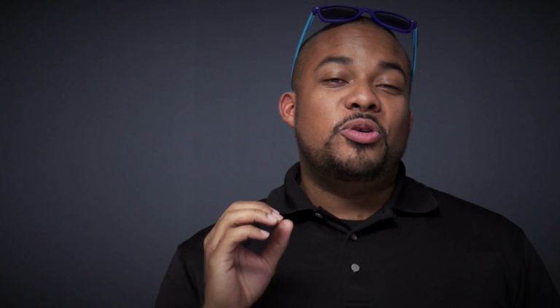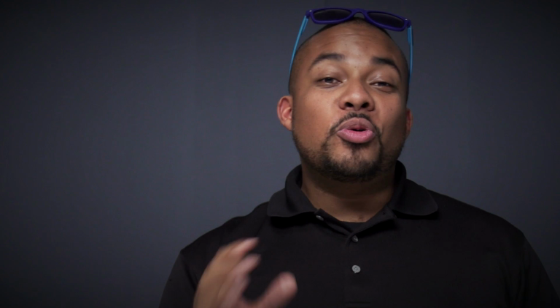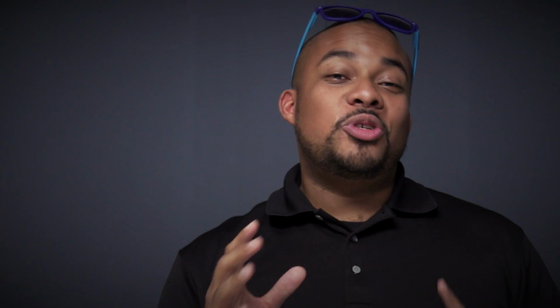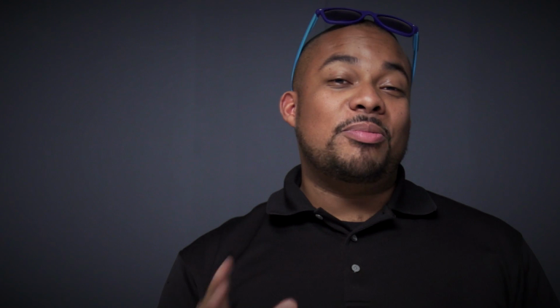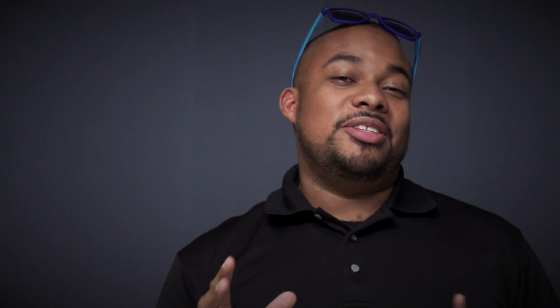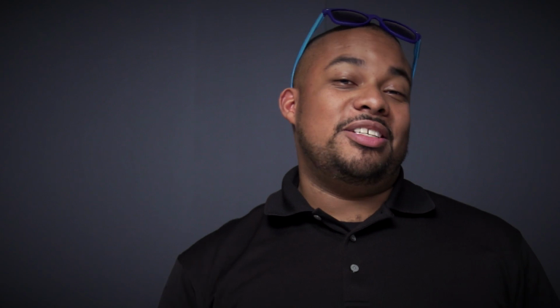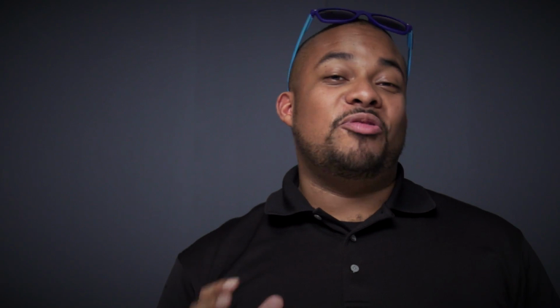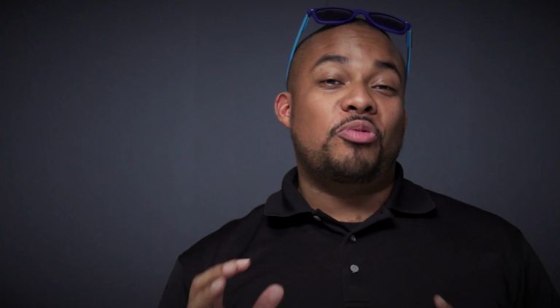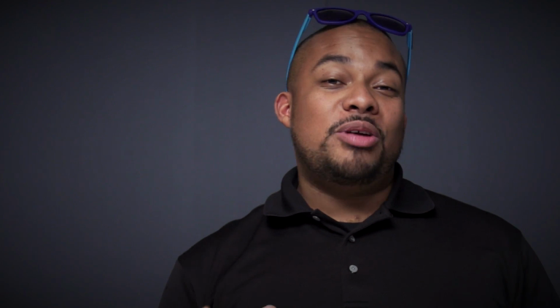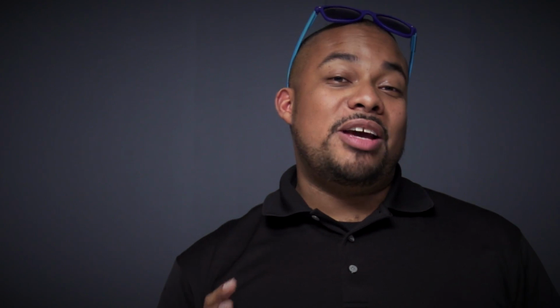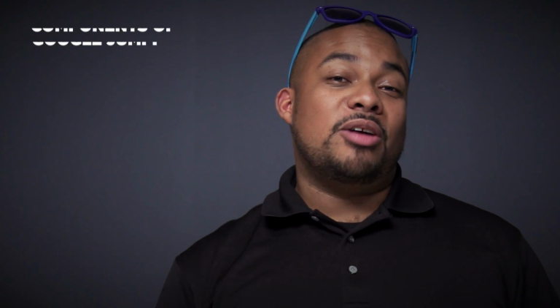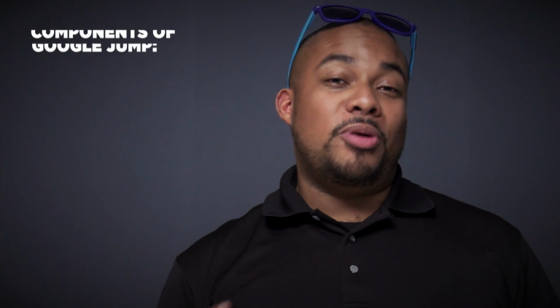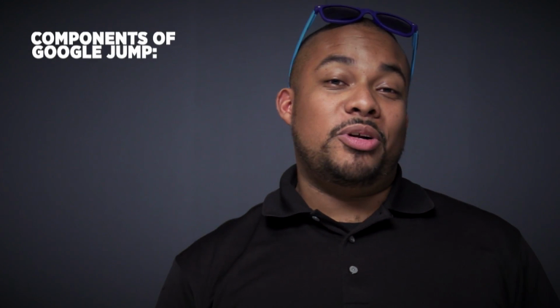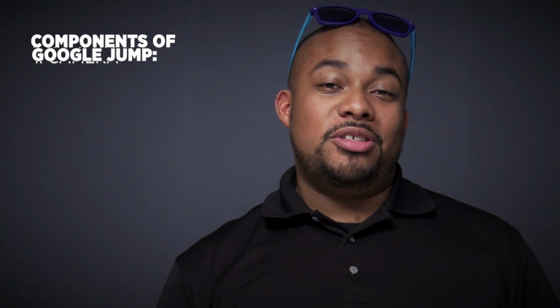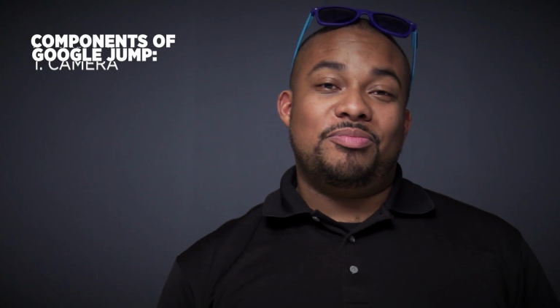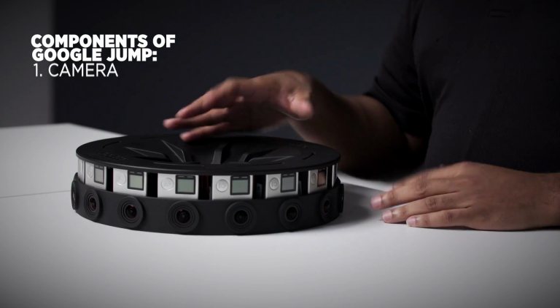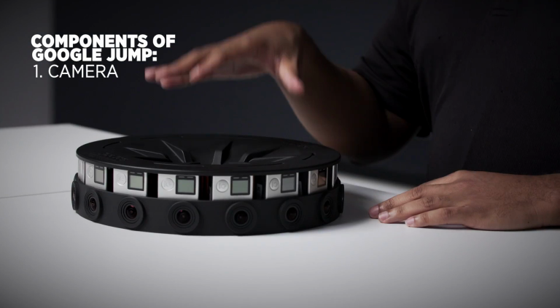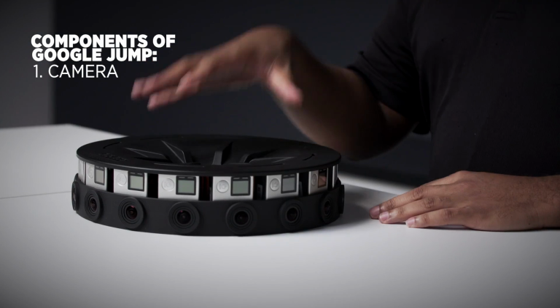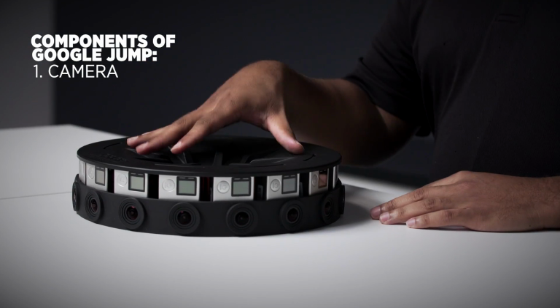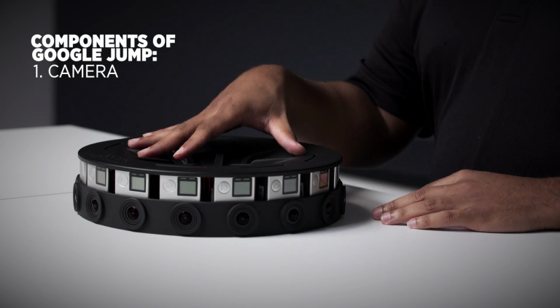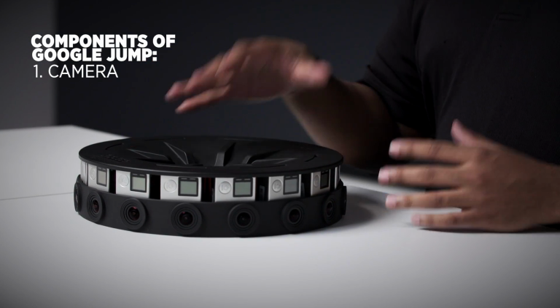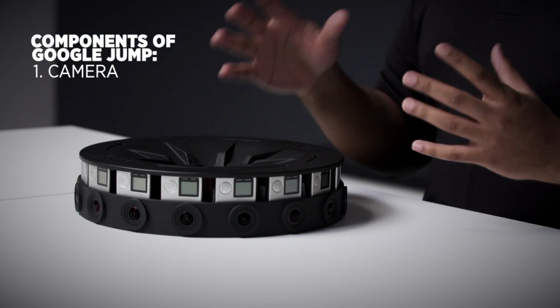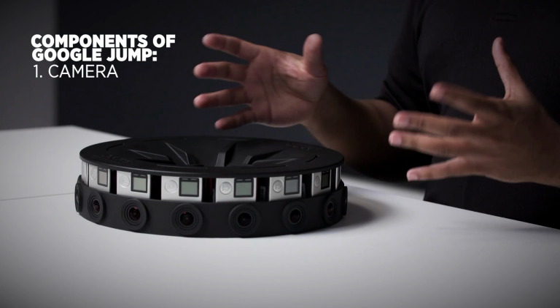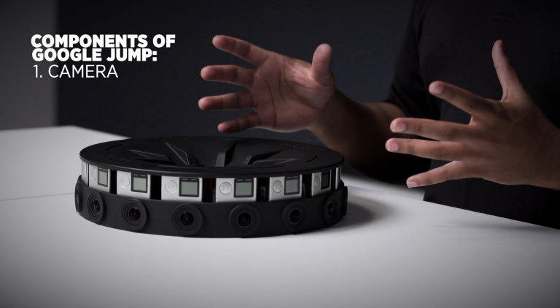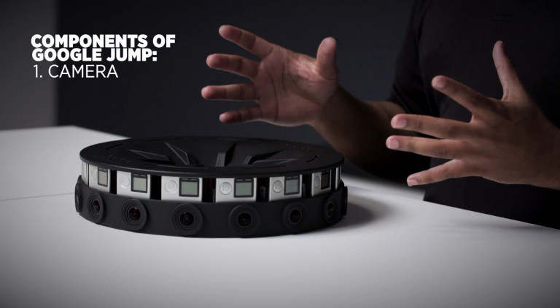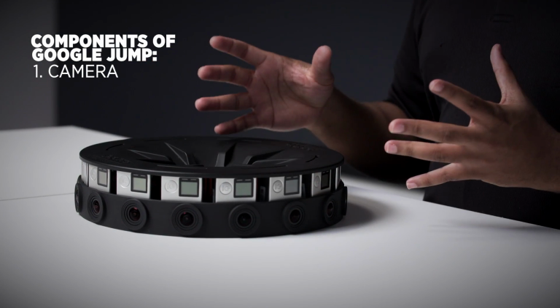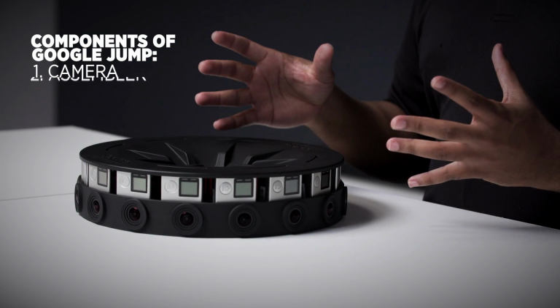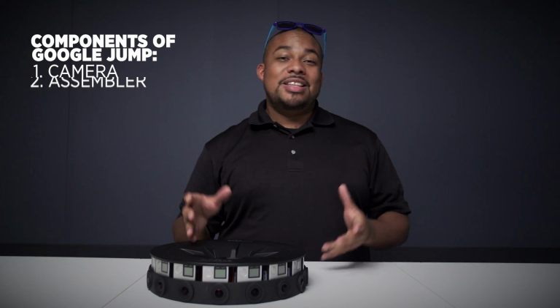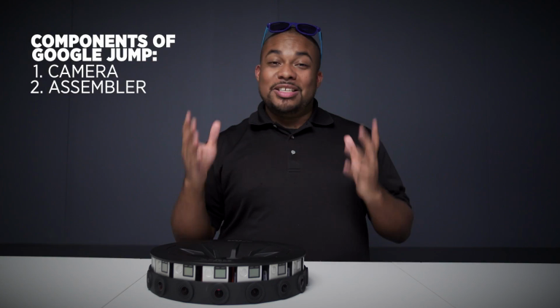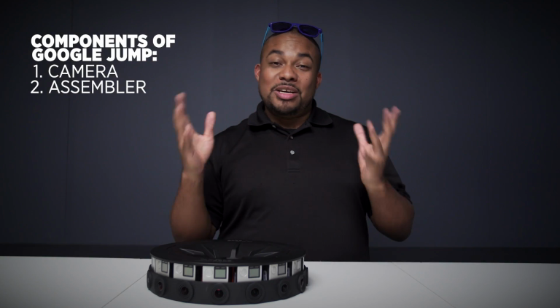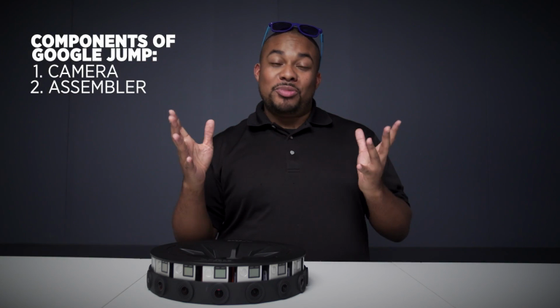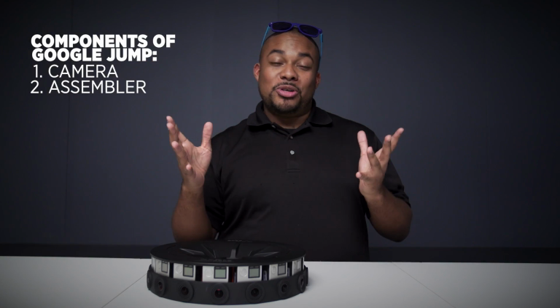Google Jump consists of three main components: the camera, the GoPro Odyssey, and the assembler.